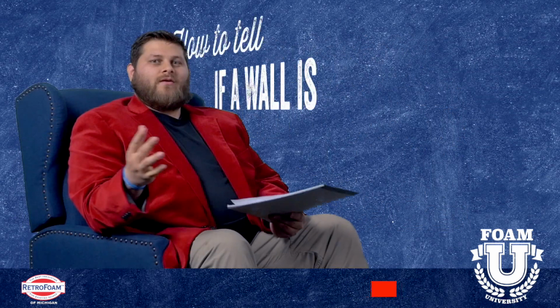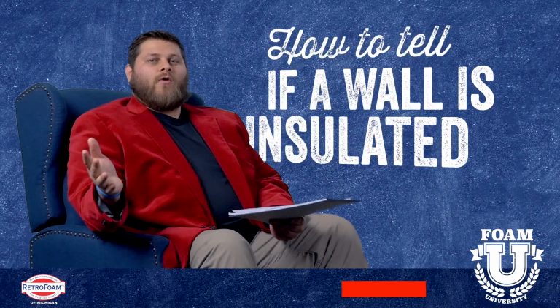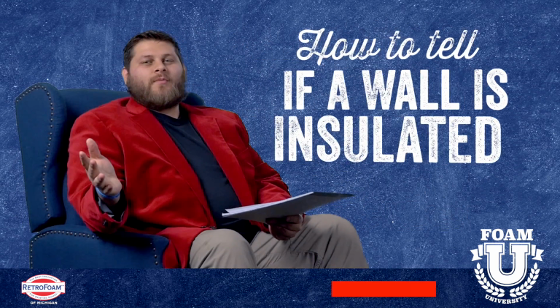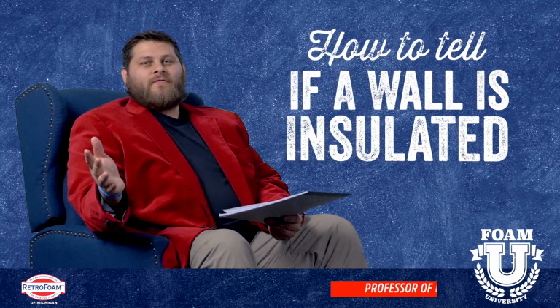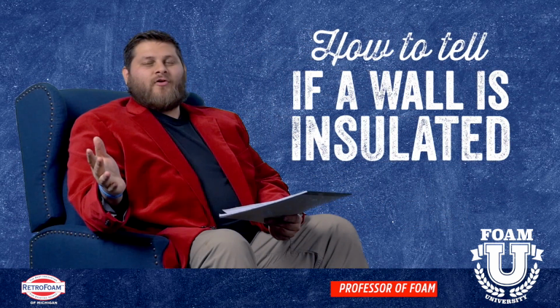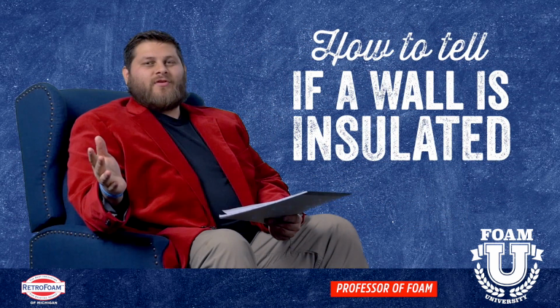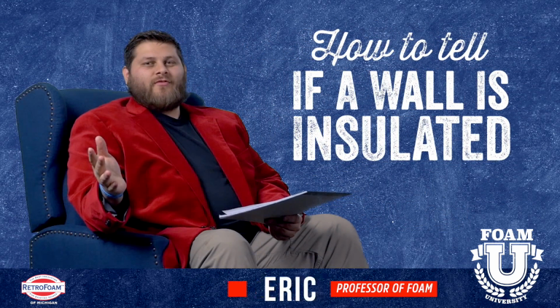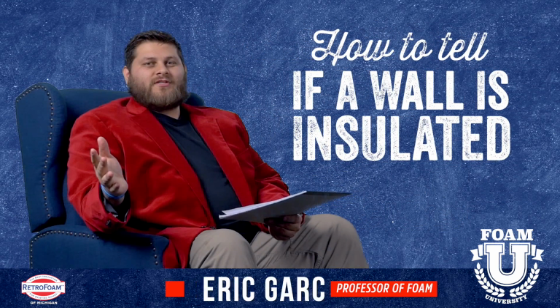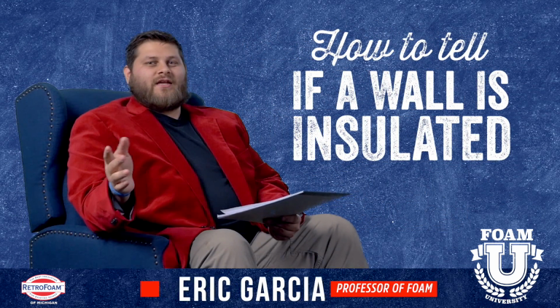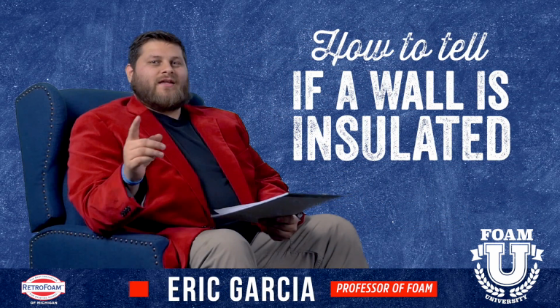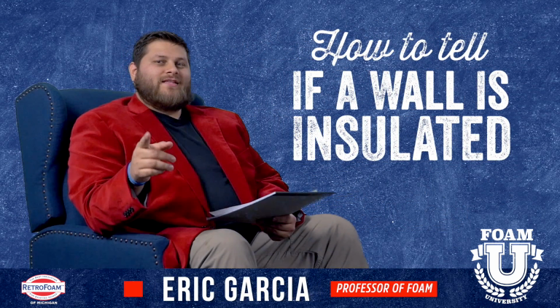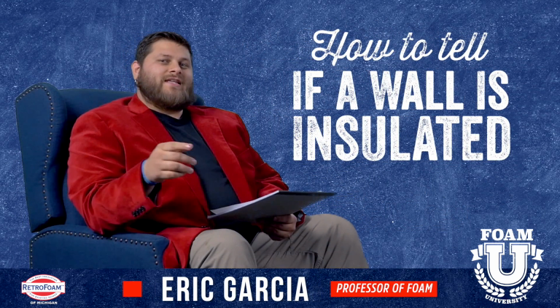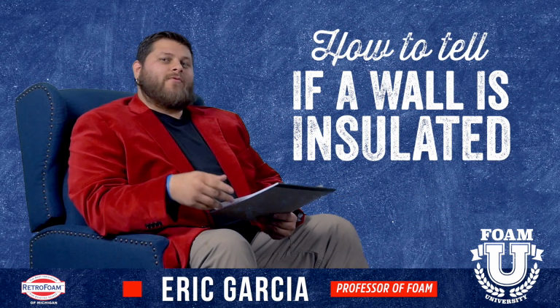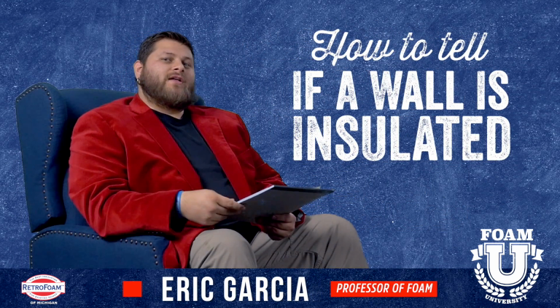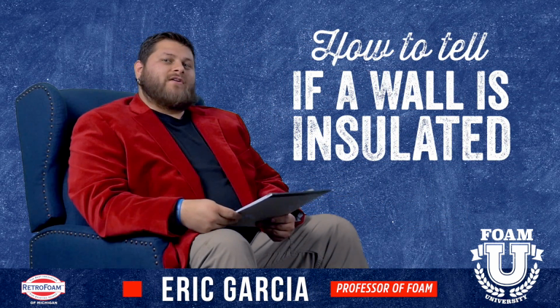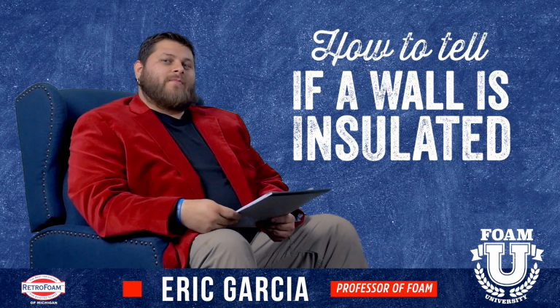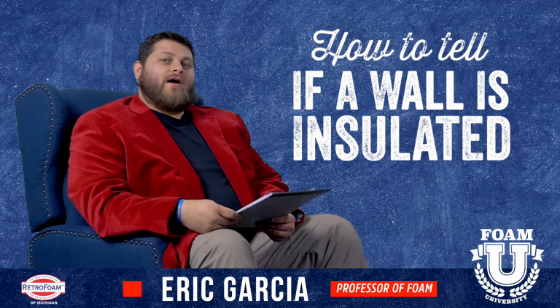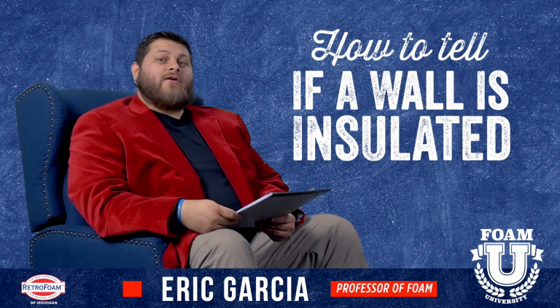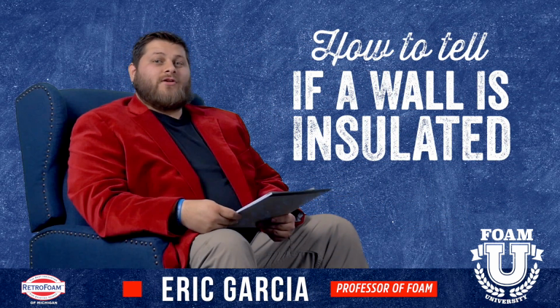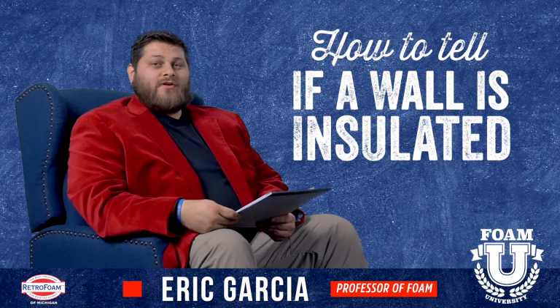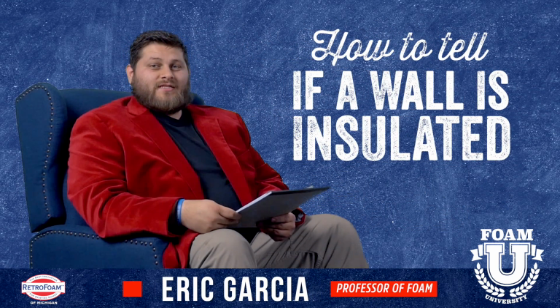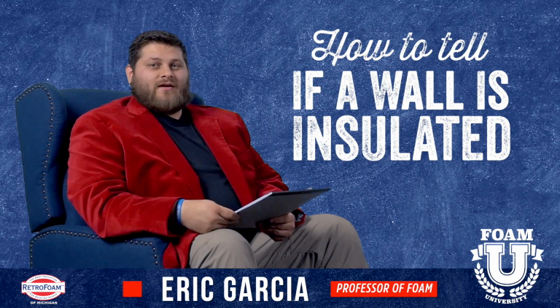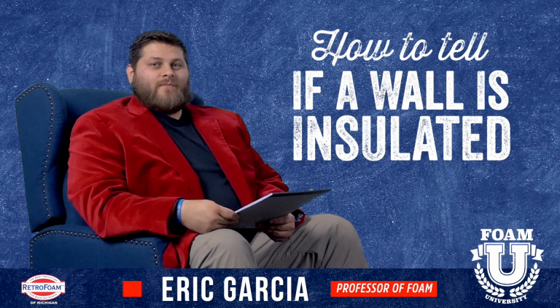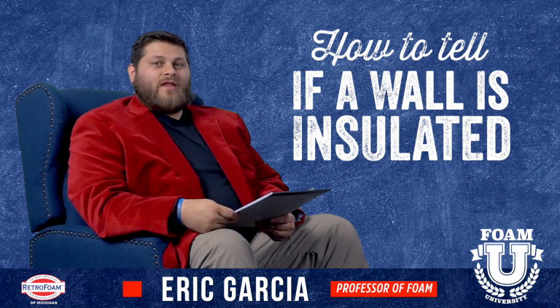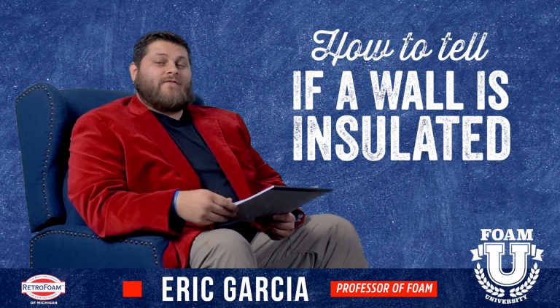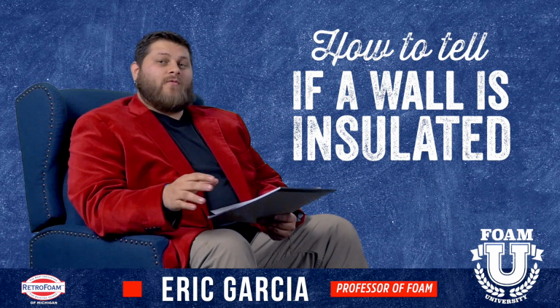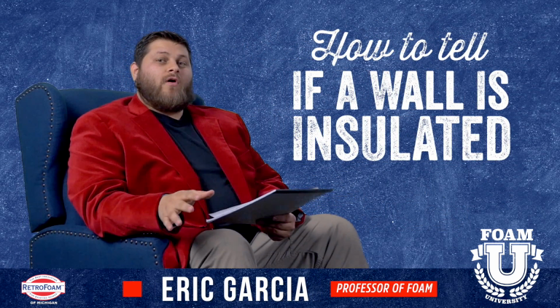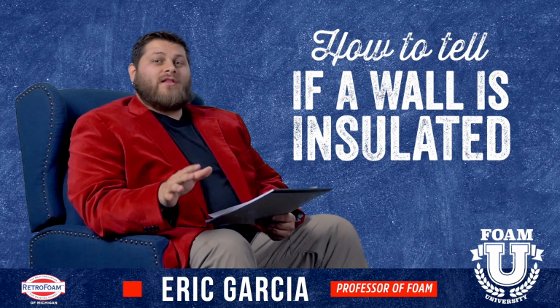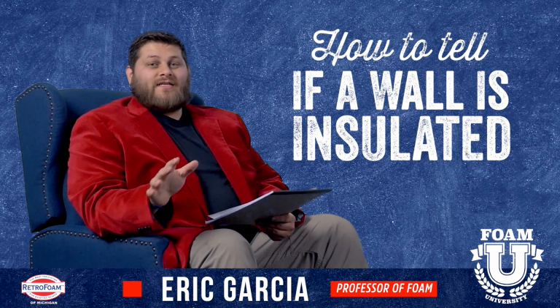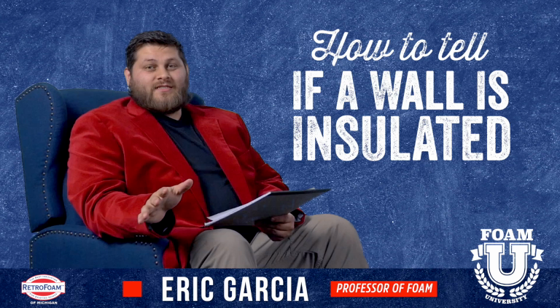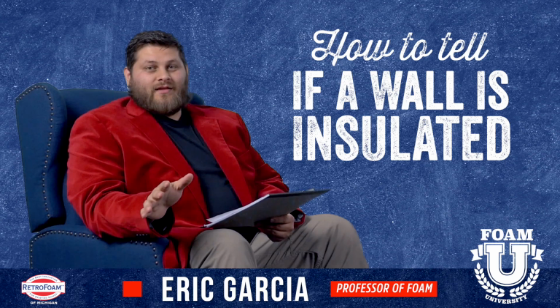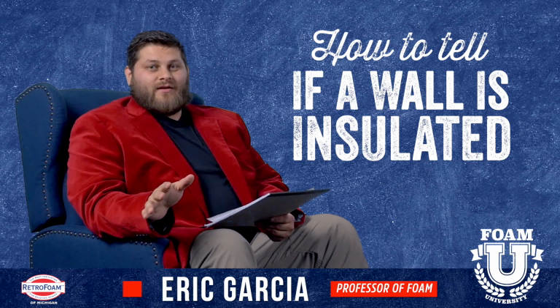Welcome to Foam University. Today we're going to talk about how you can tell if a wall is insulated.